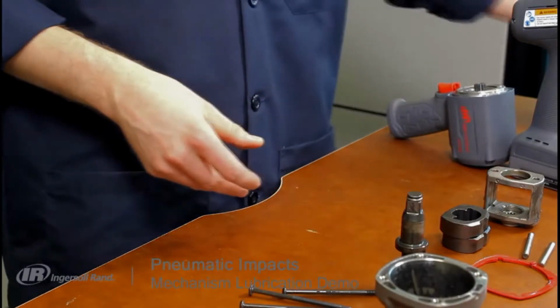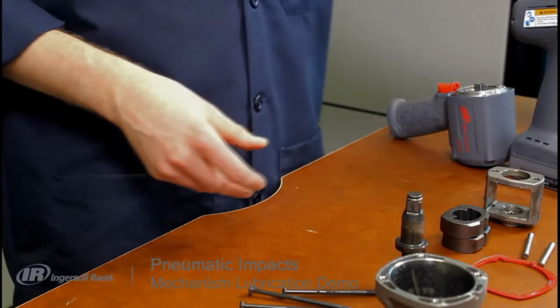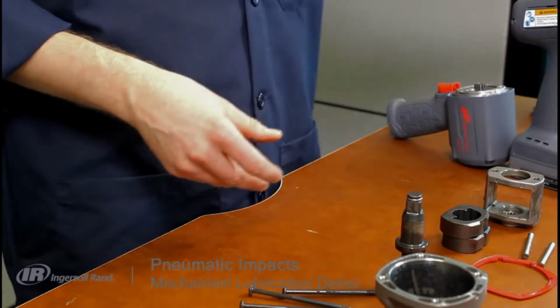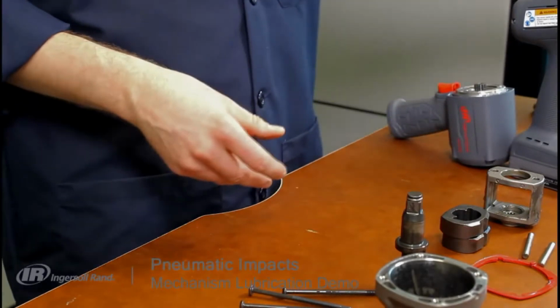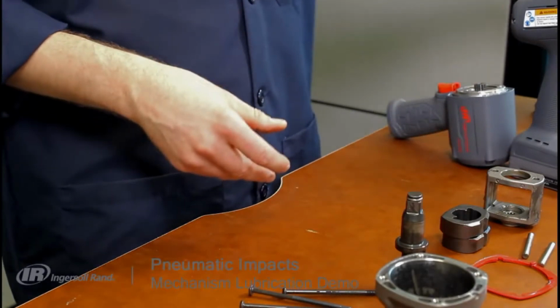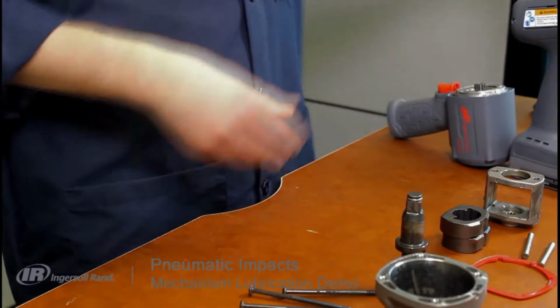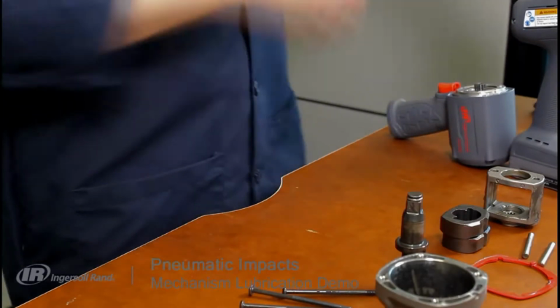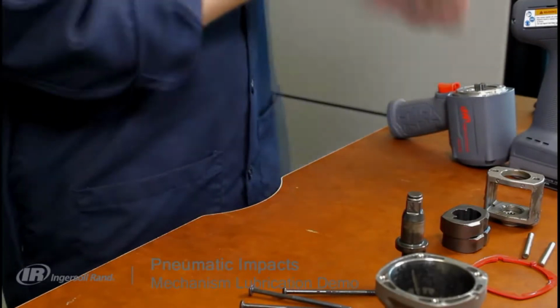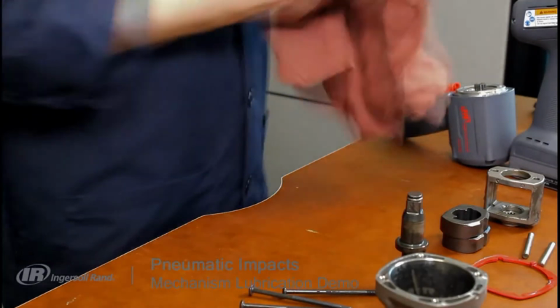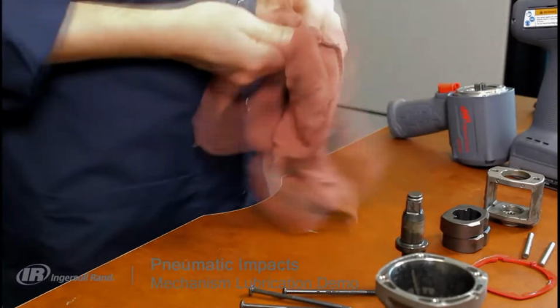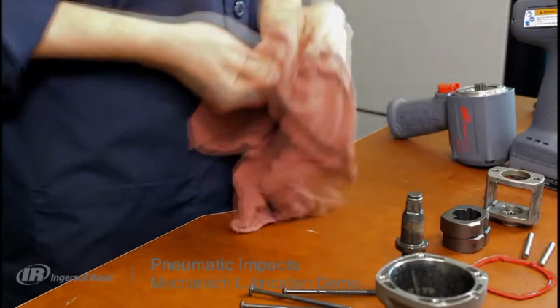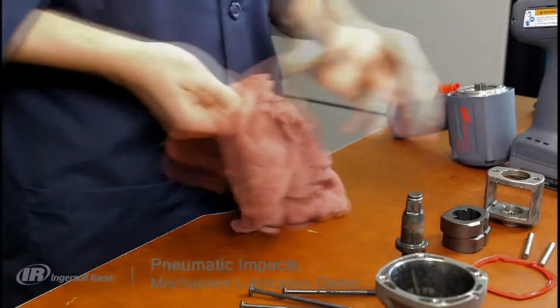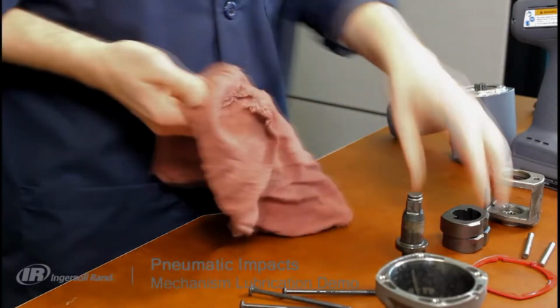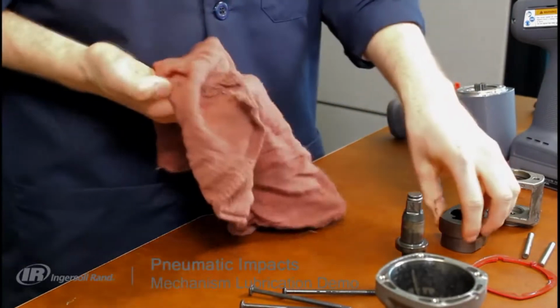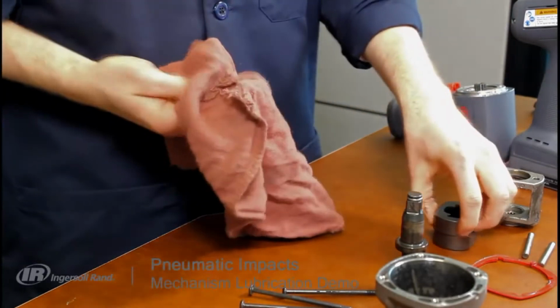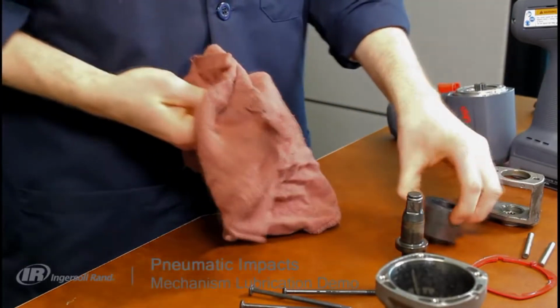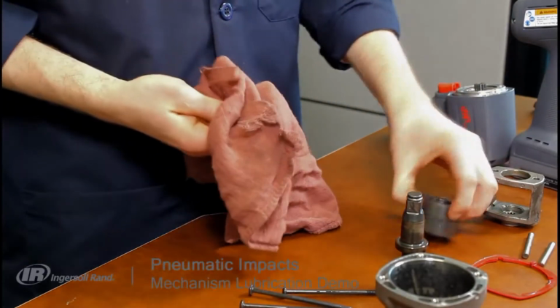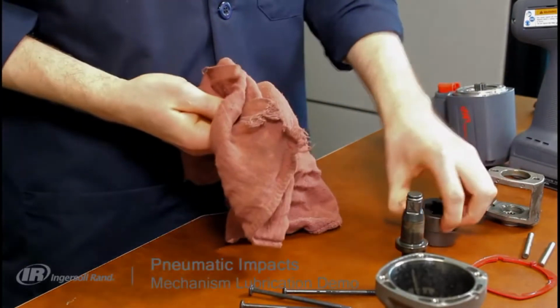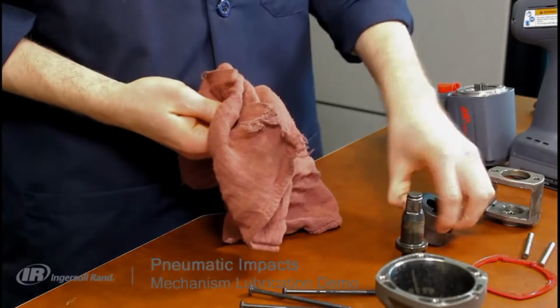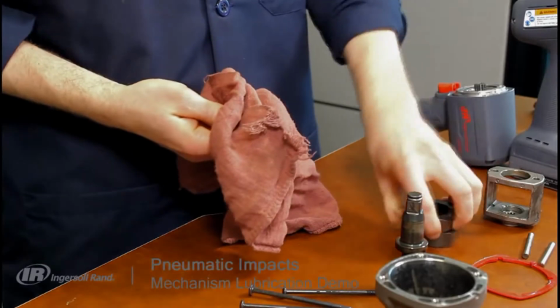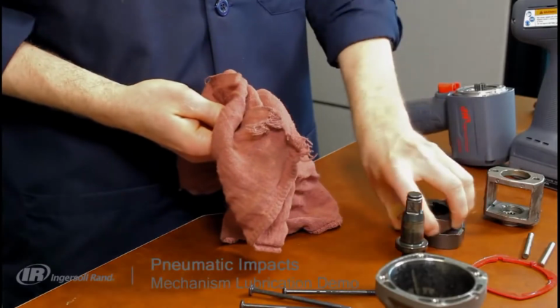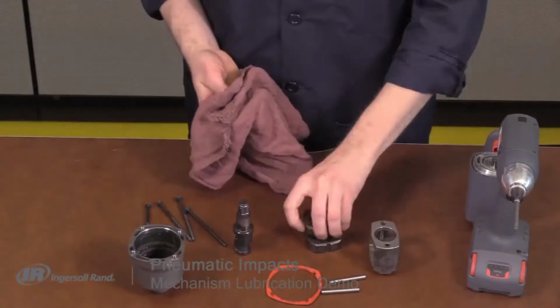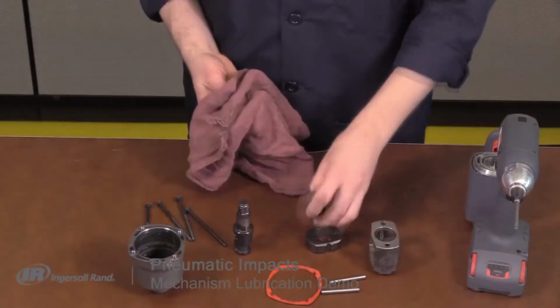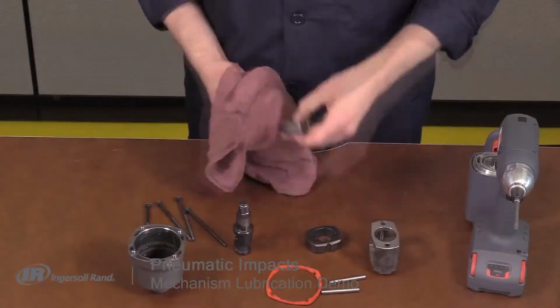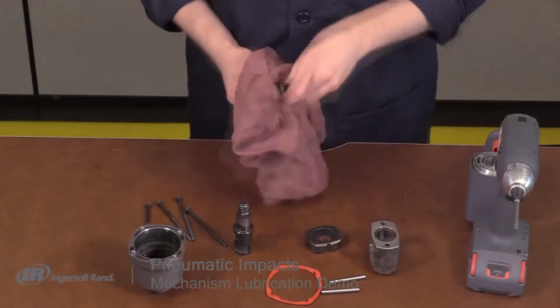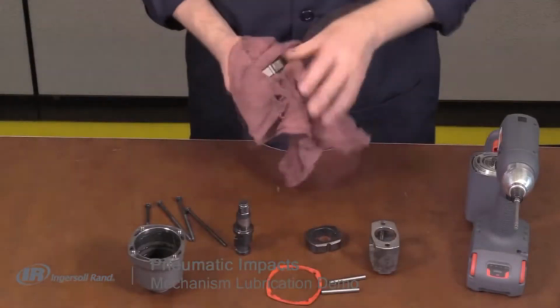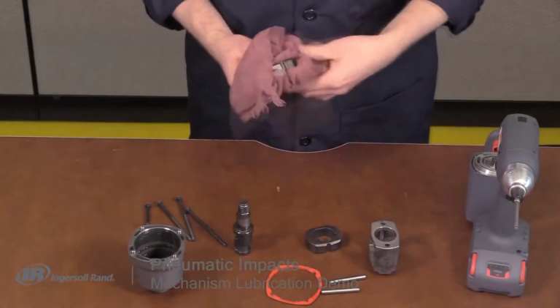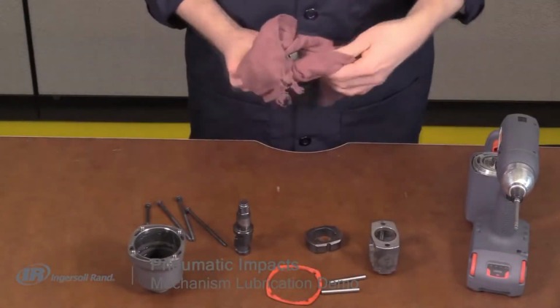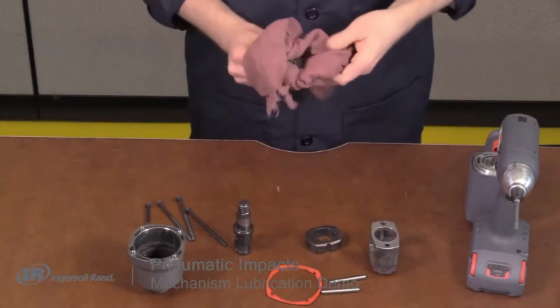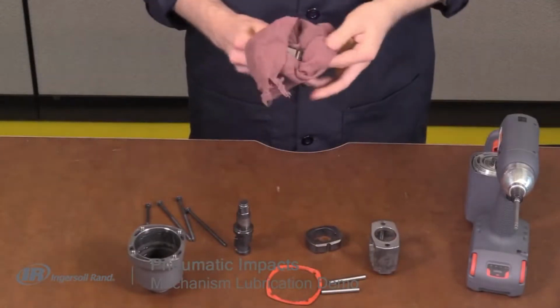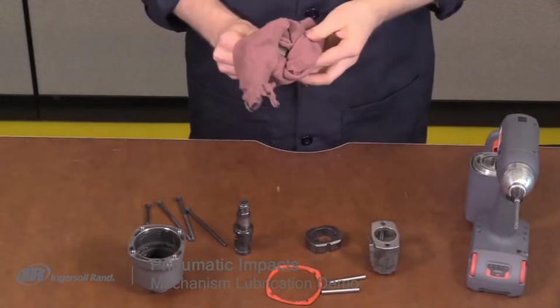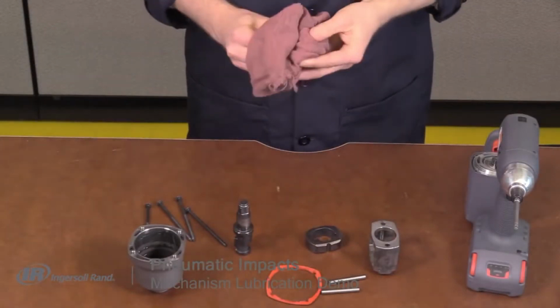Using a clean rag, wipe all grease from the hammers, anvil, hammer frame, hammer case, and bushing.